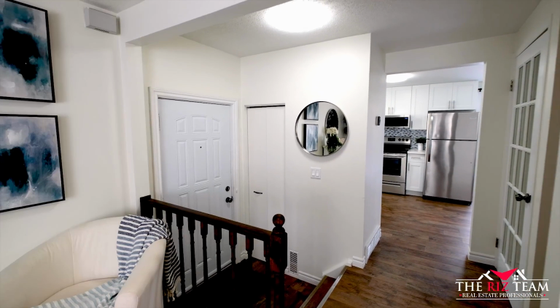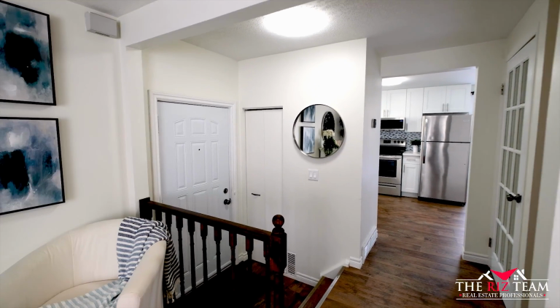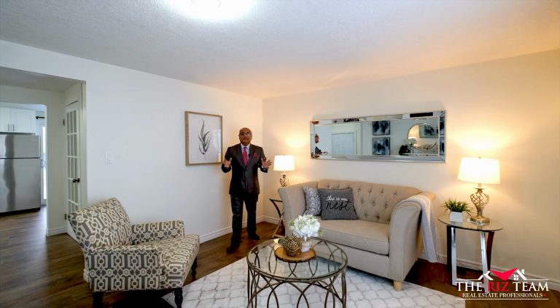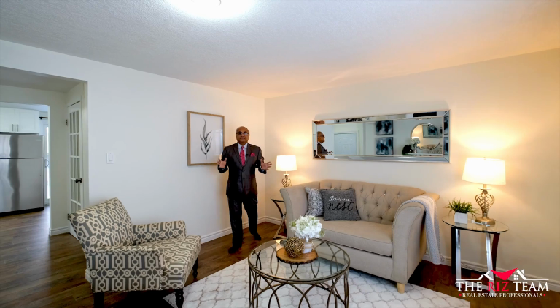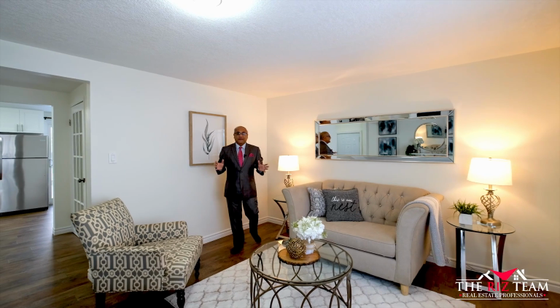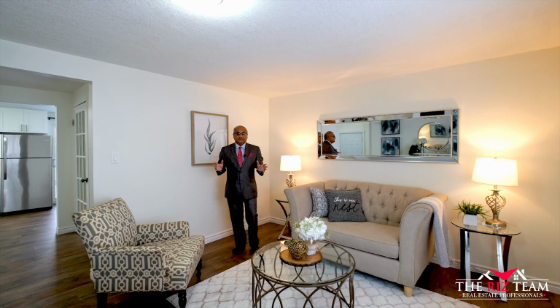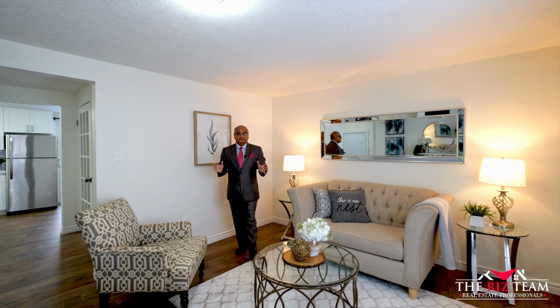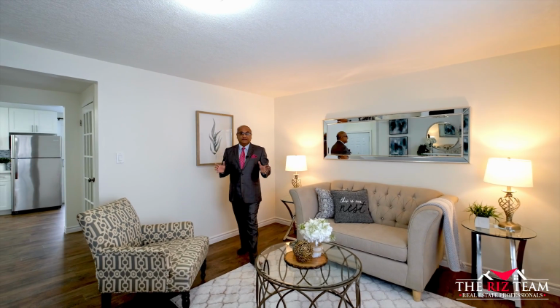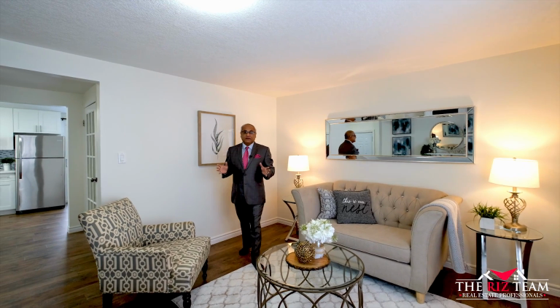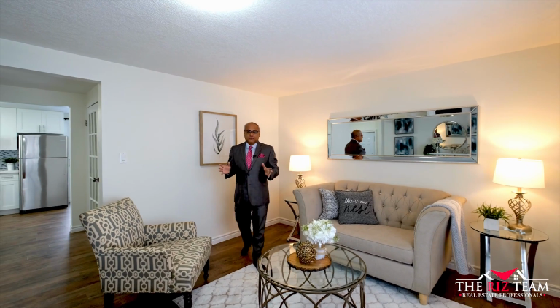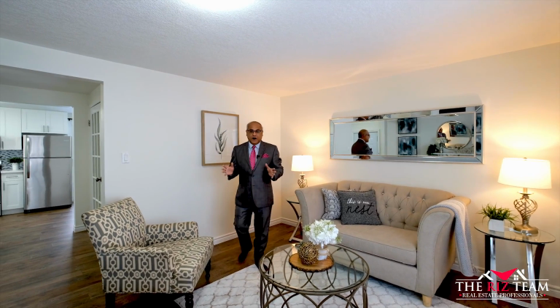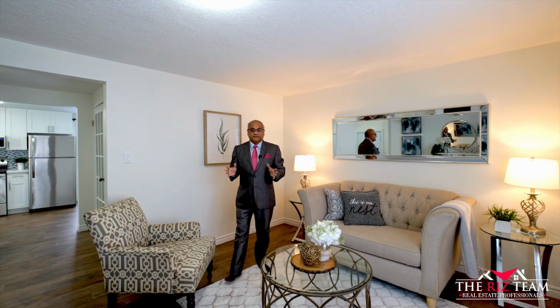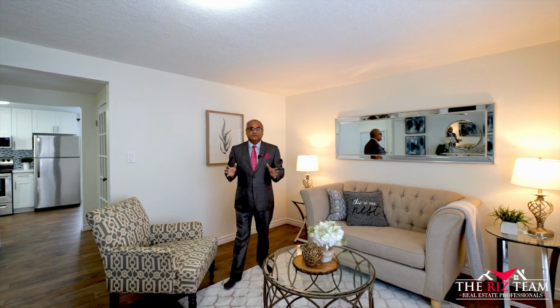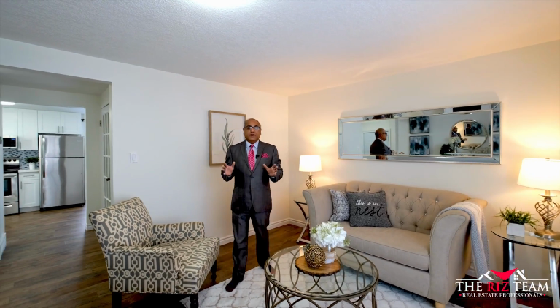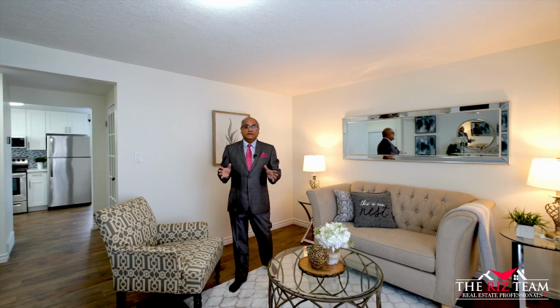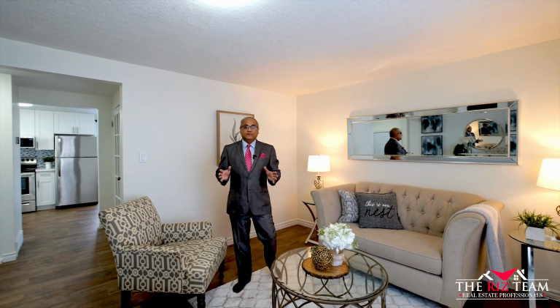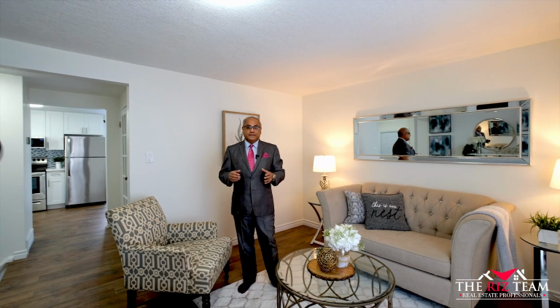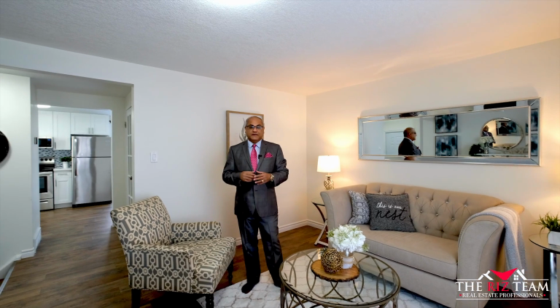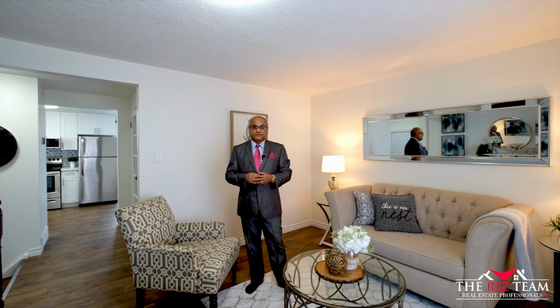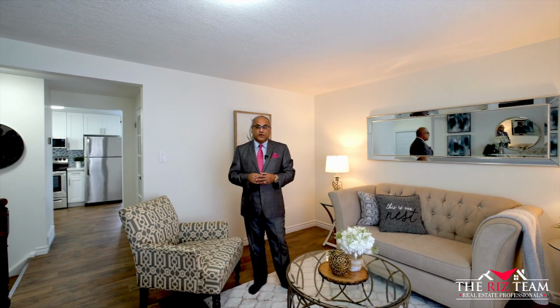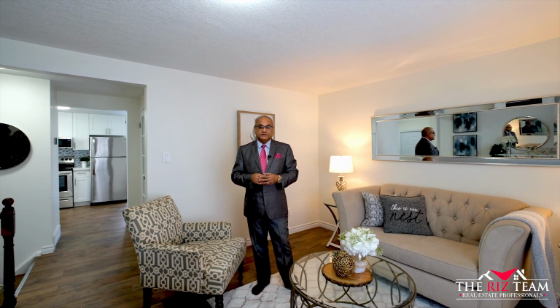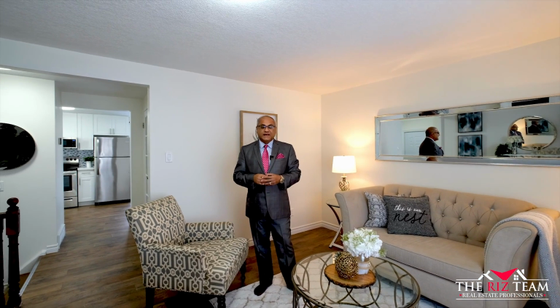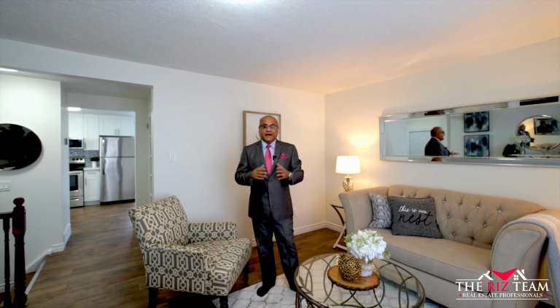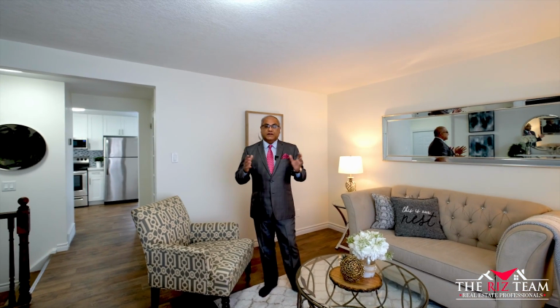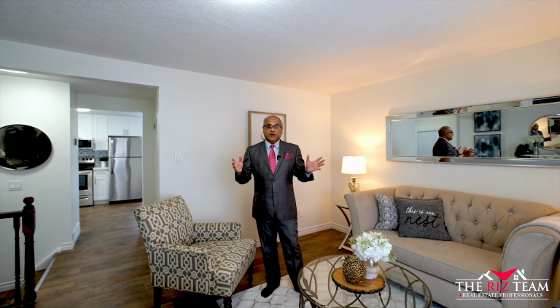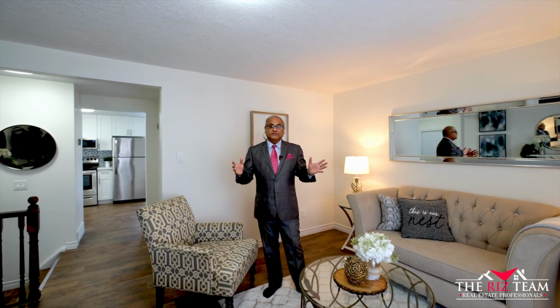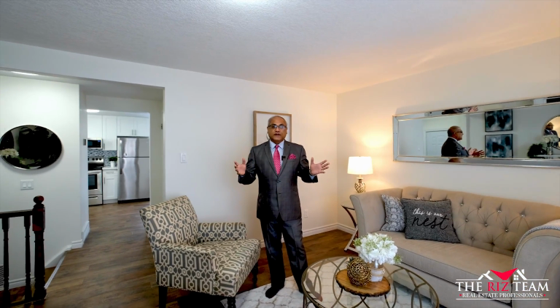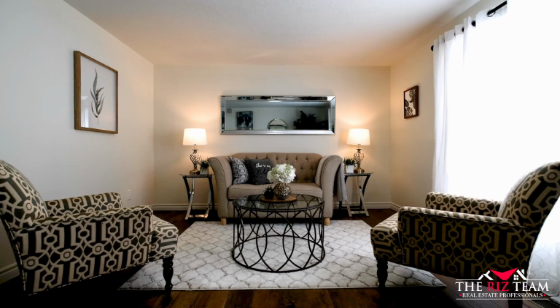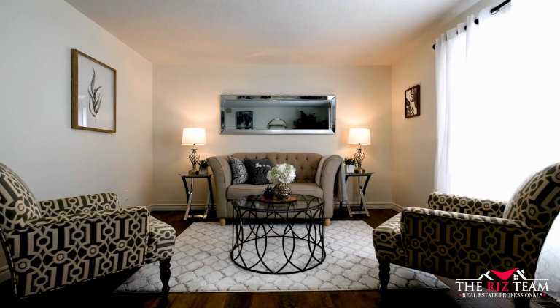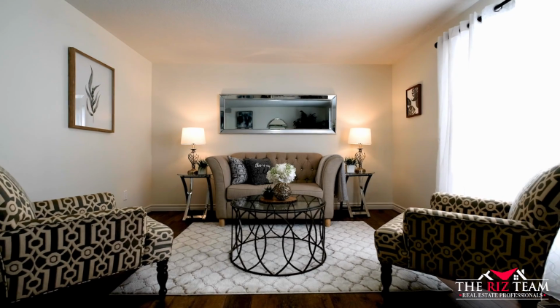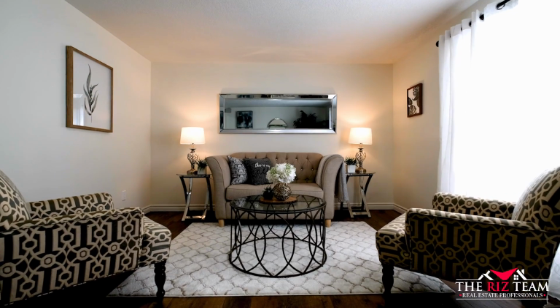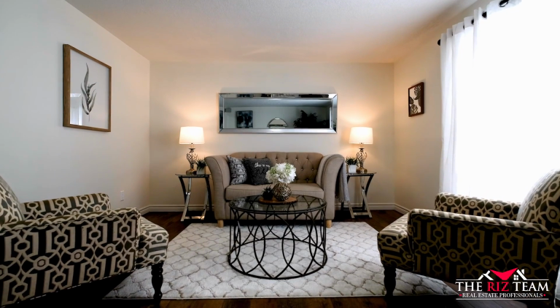This spacious living room offers brand new laminate floors and a large front window with views.